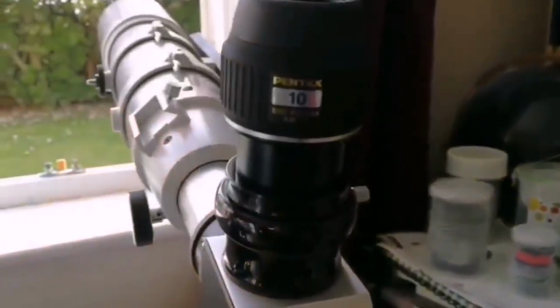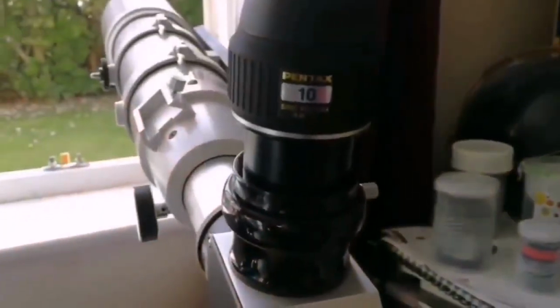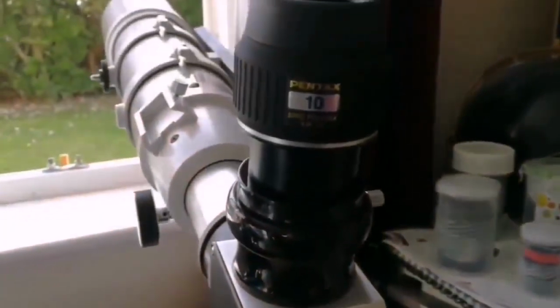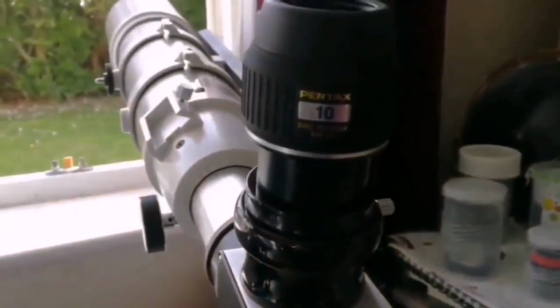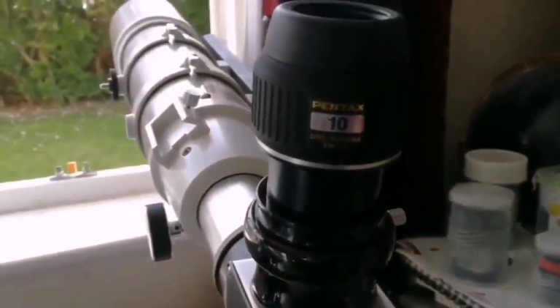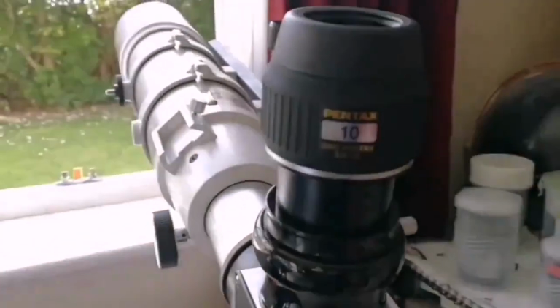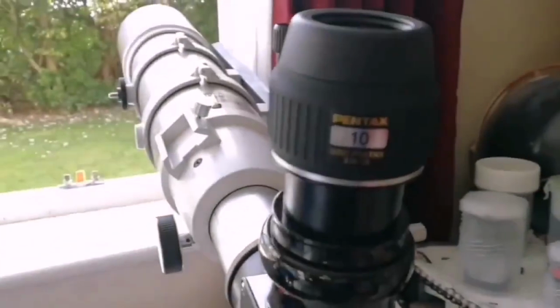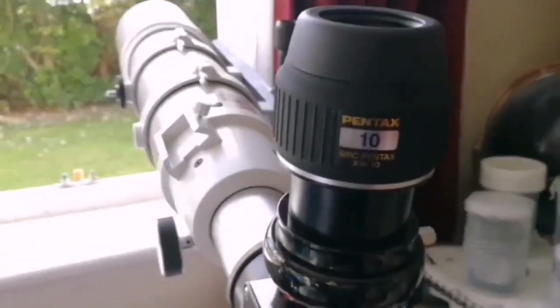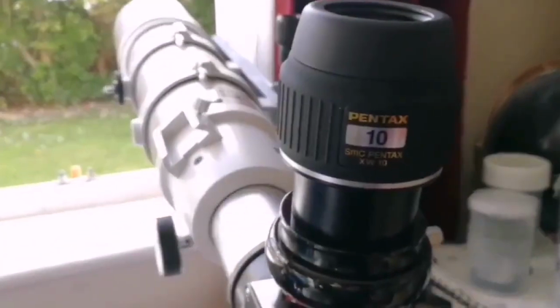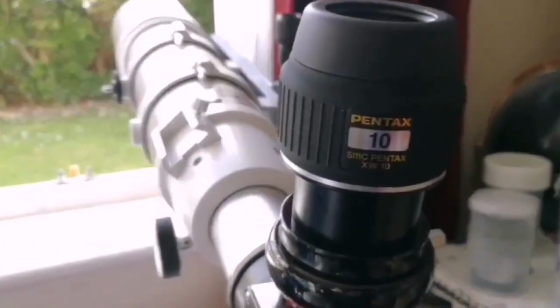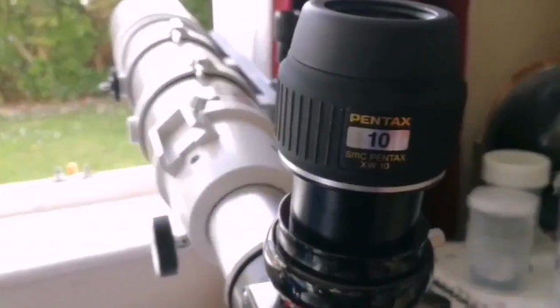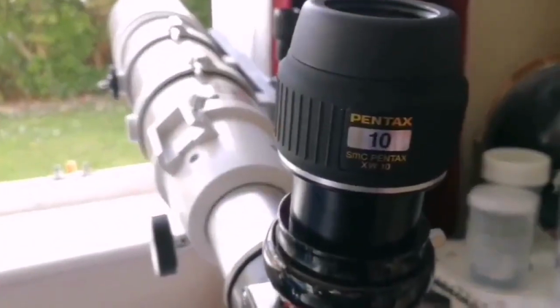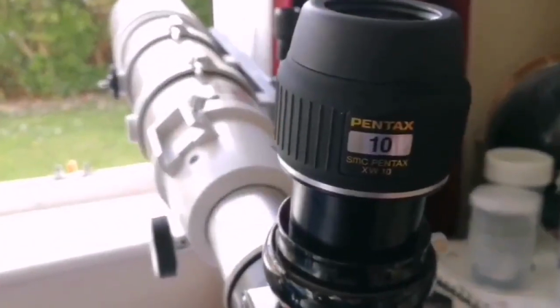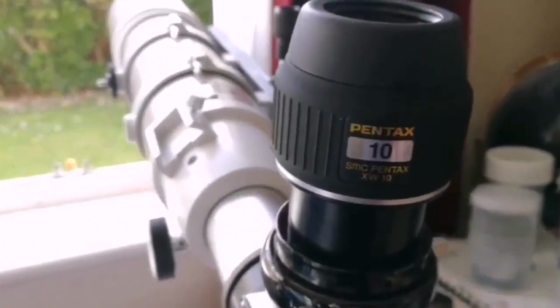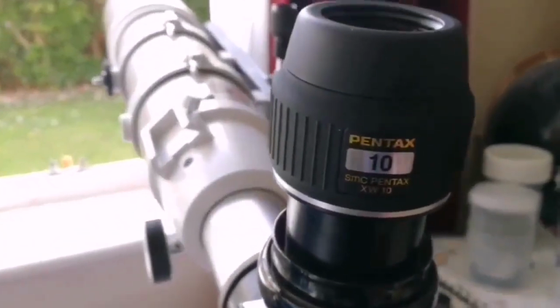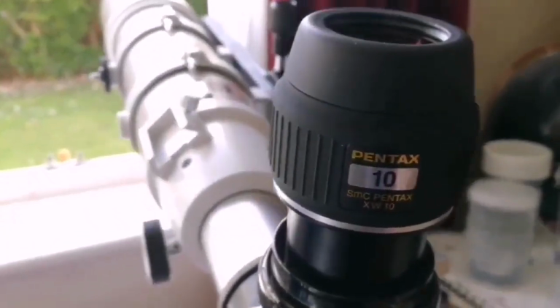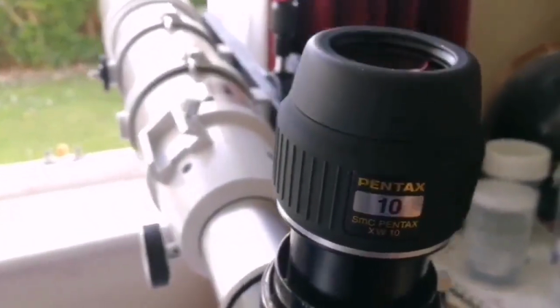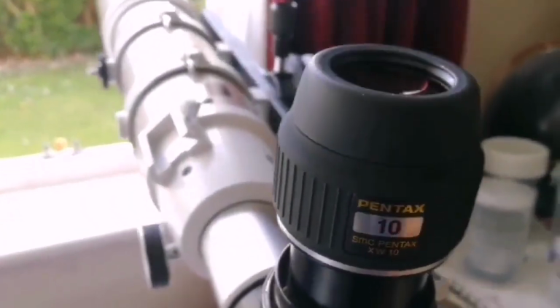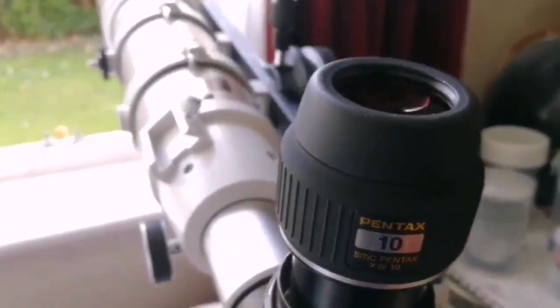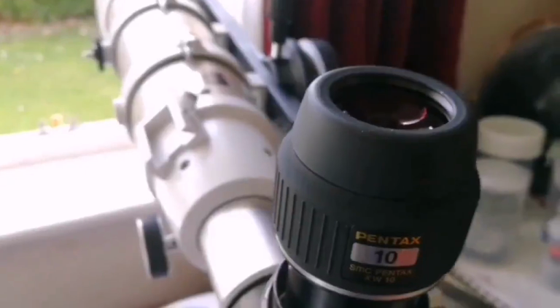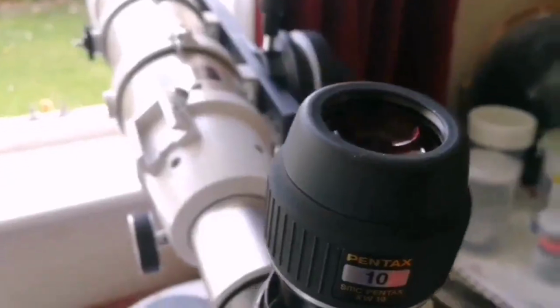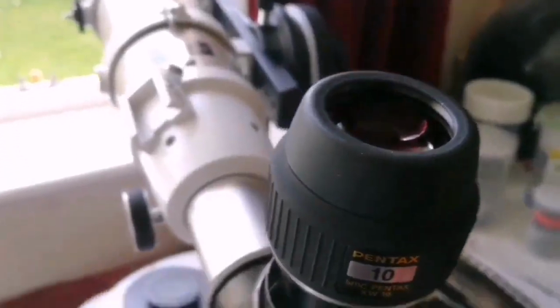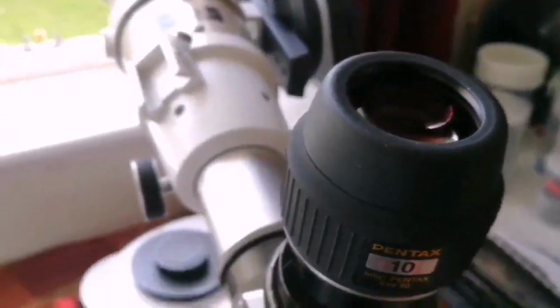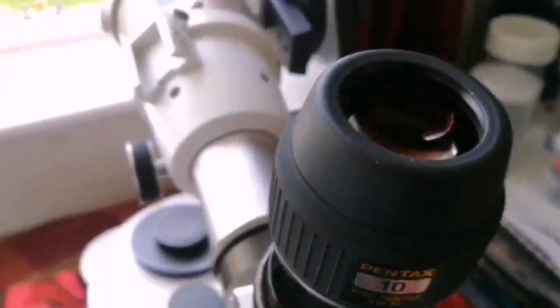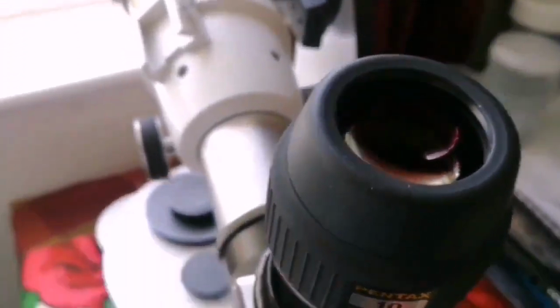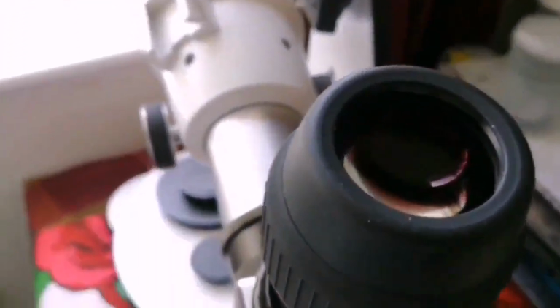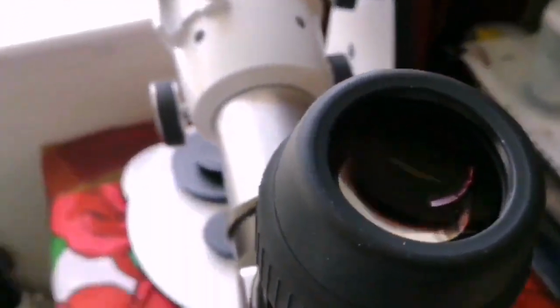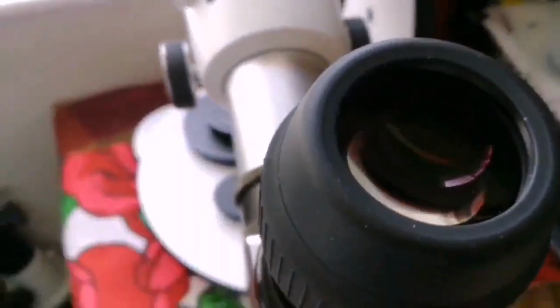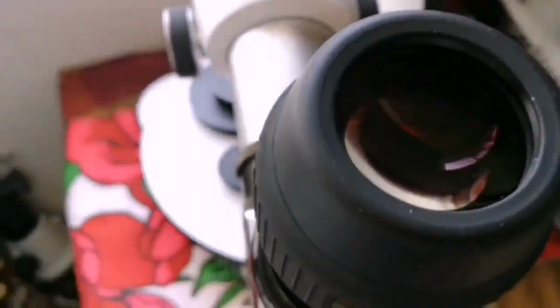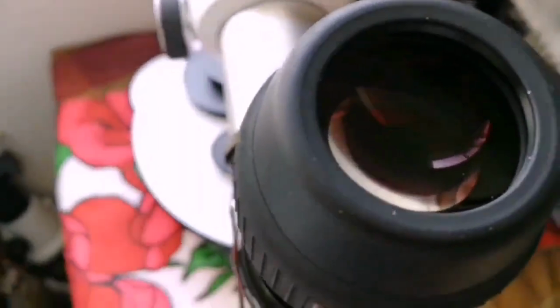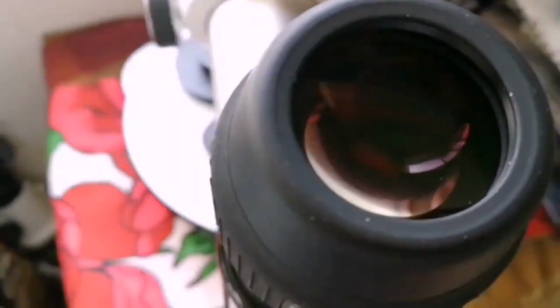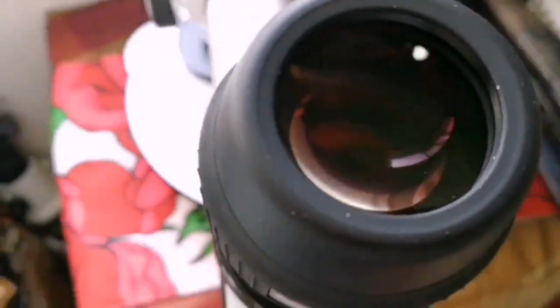This is the Pentax 10mm eyepiece. Let's see how the view looks like through this eyepiece.